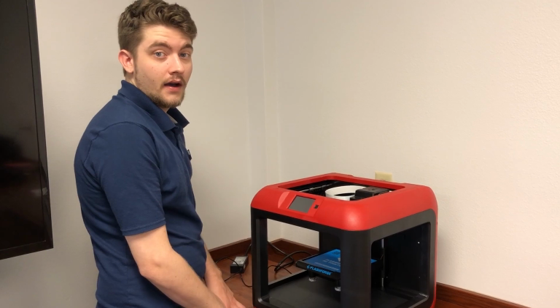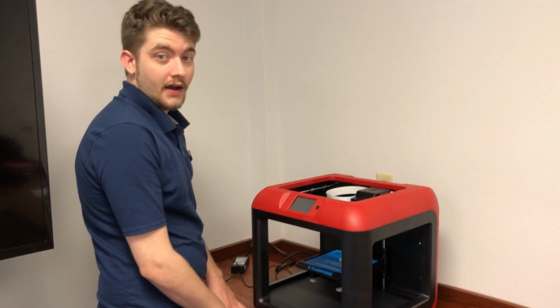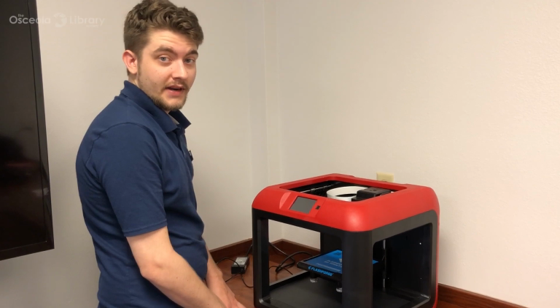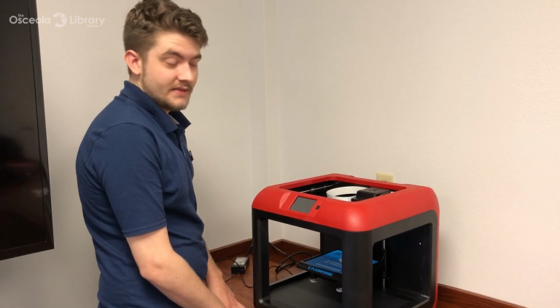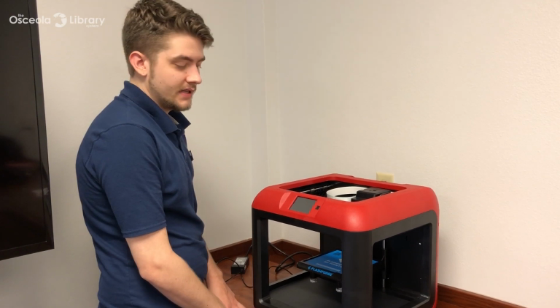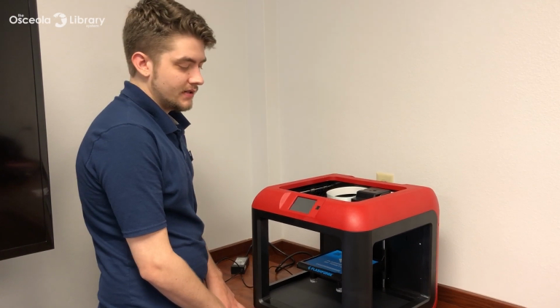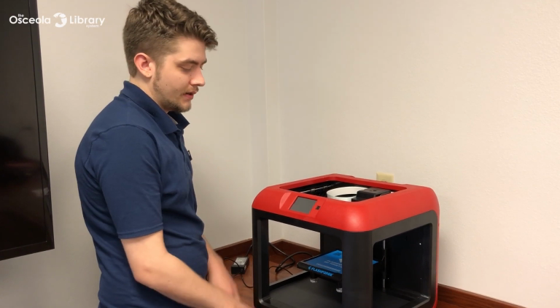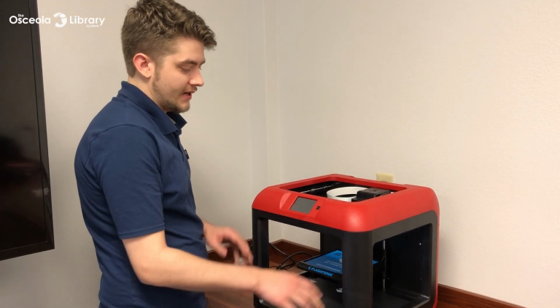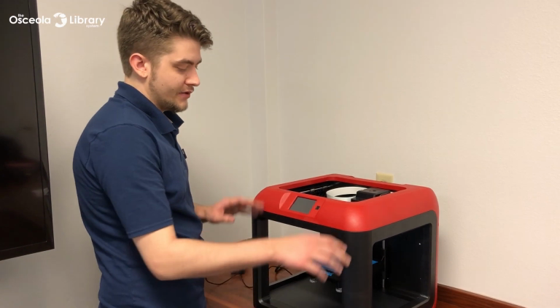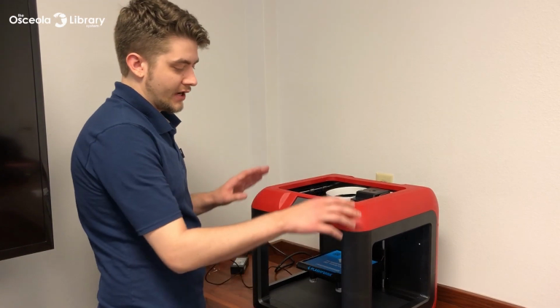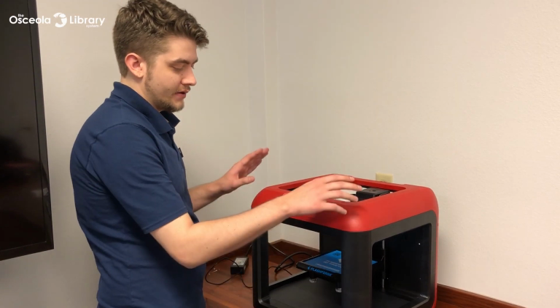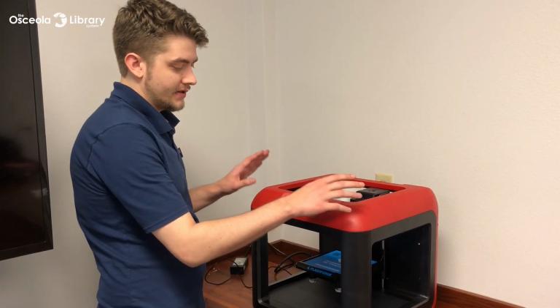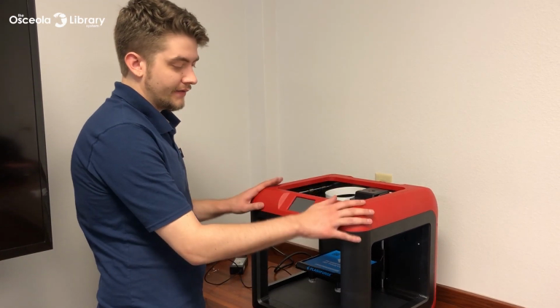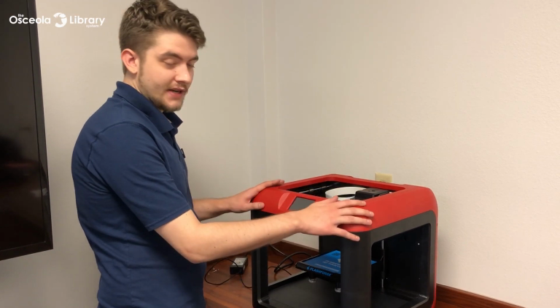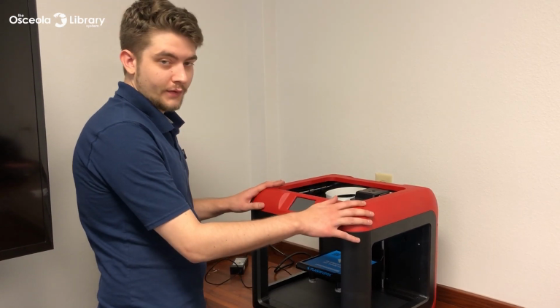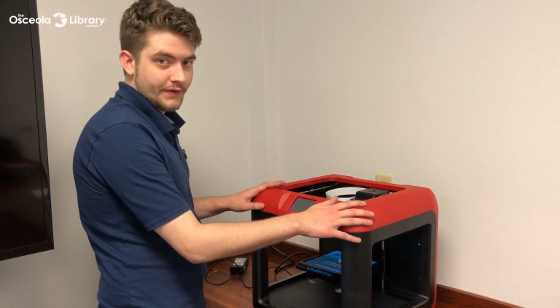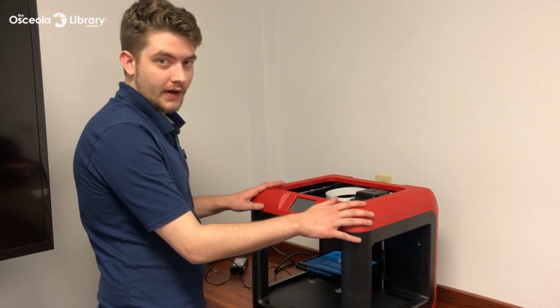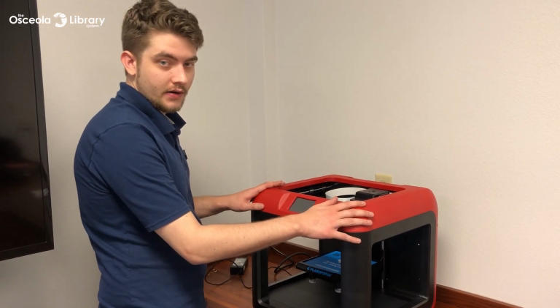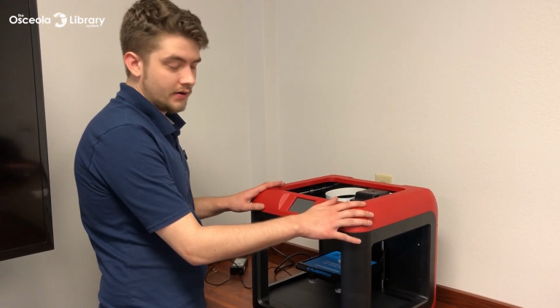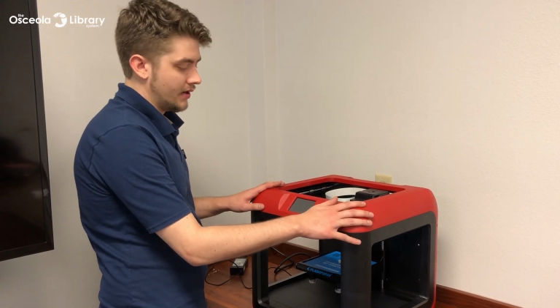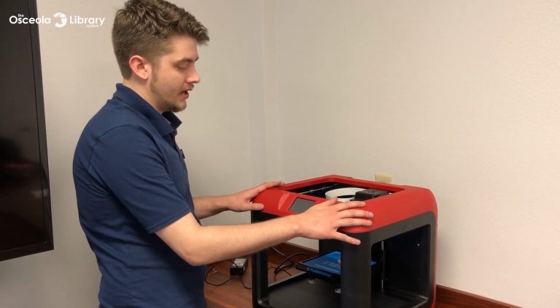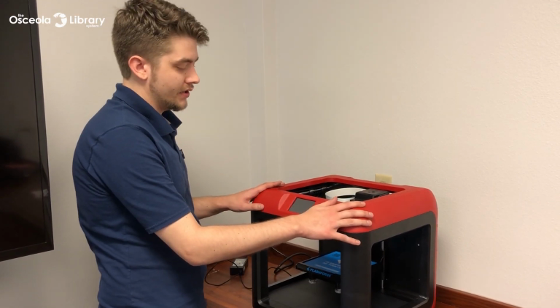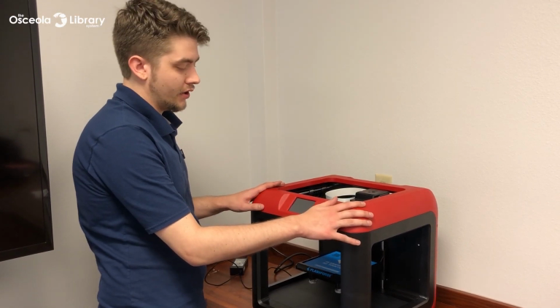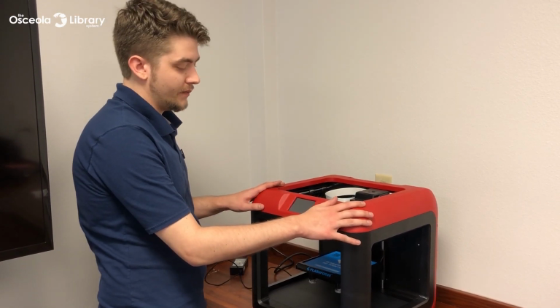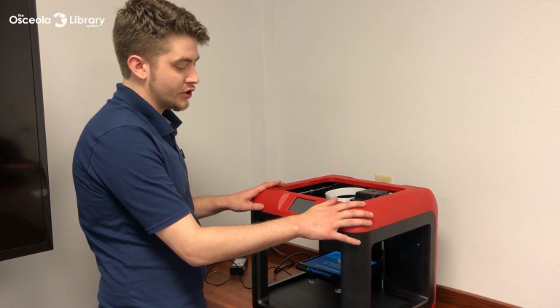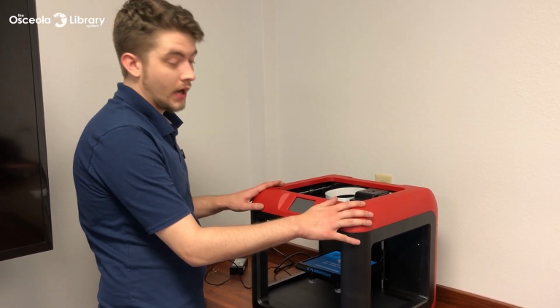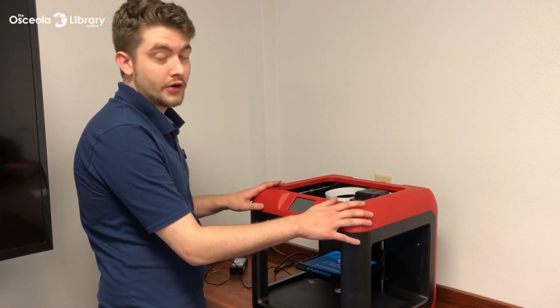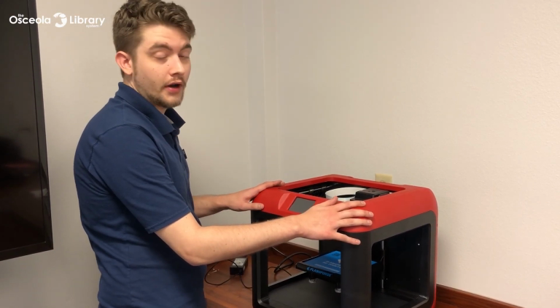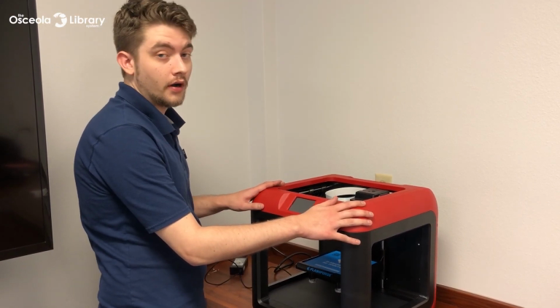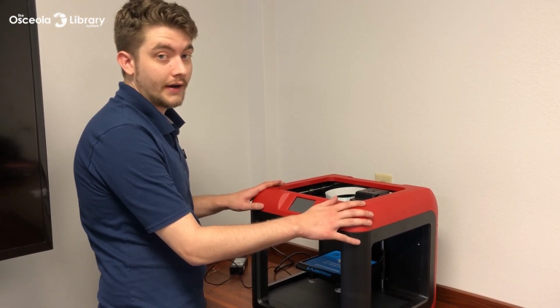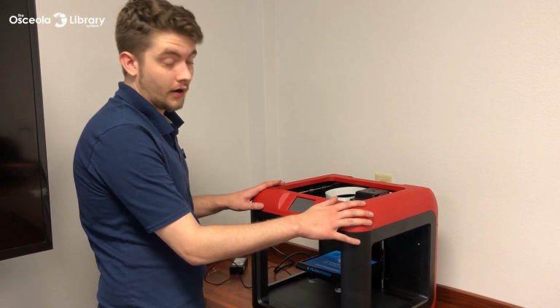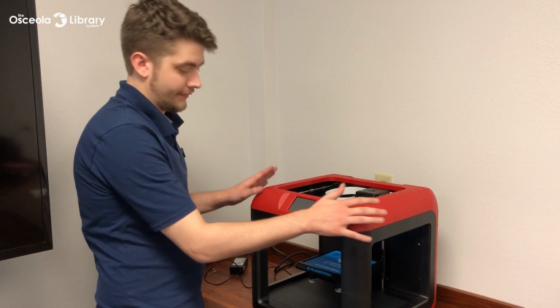Hi, my name is Ian. Today I'm going to show you how to use the Flash Forge Finder, and to start off I'm going to show you how to turn it on and off.